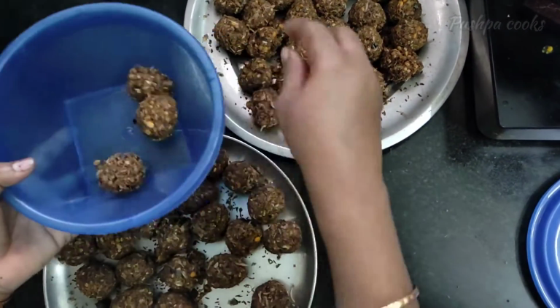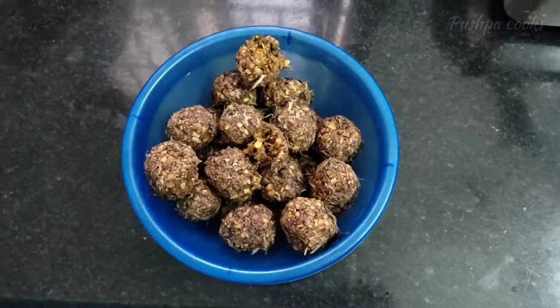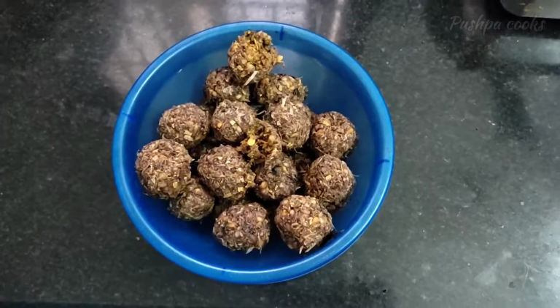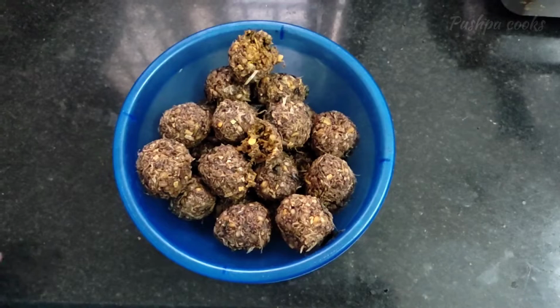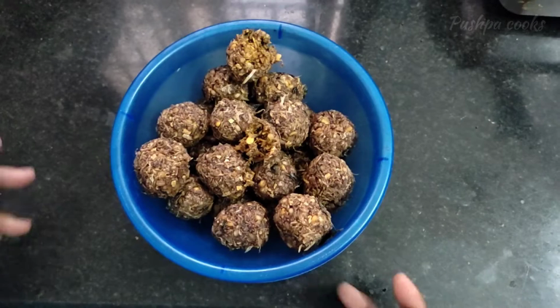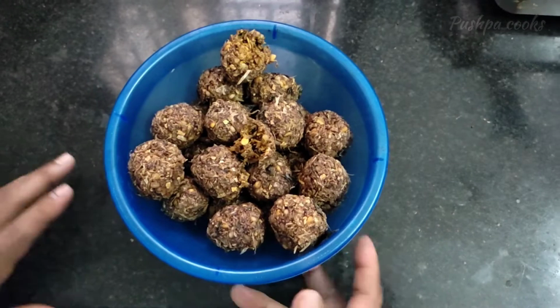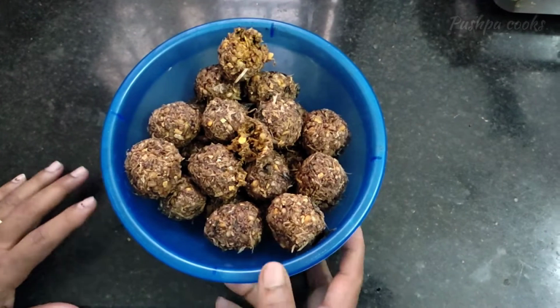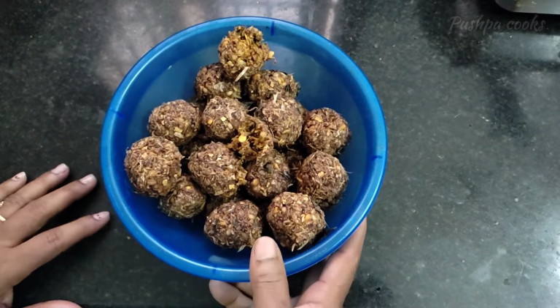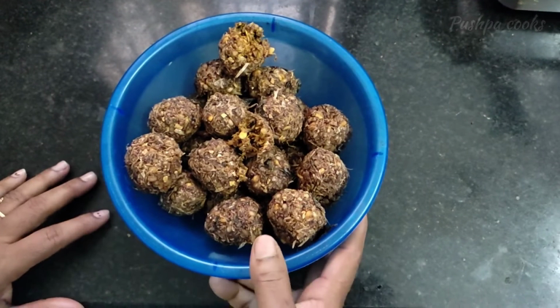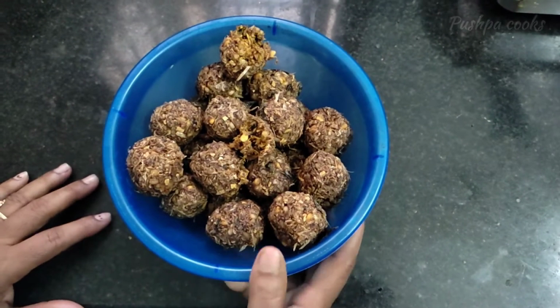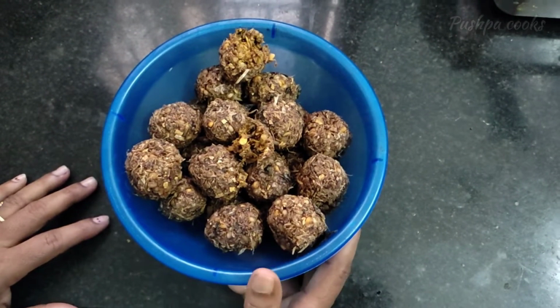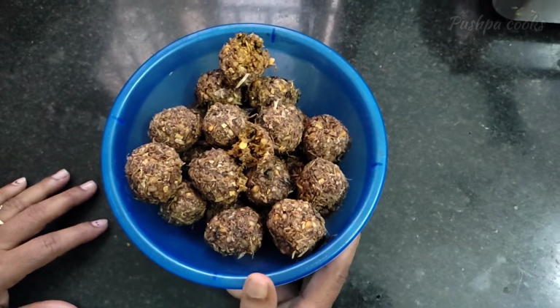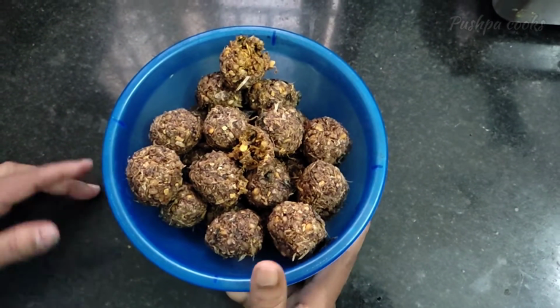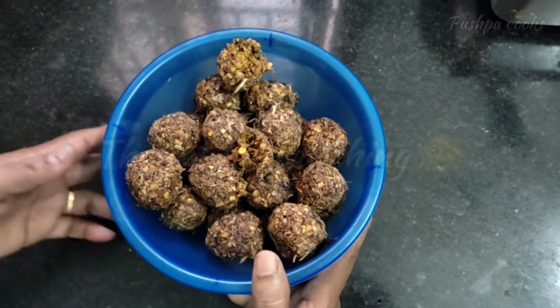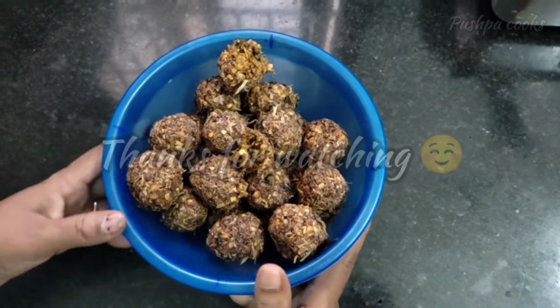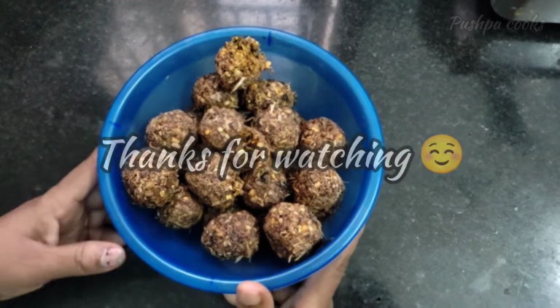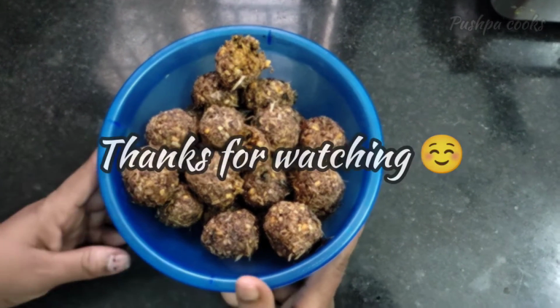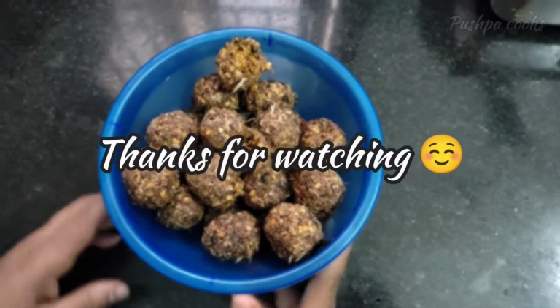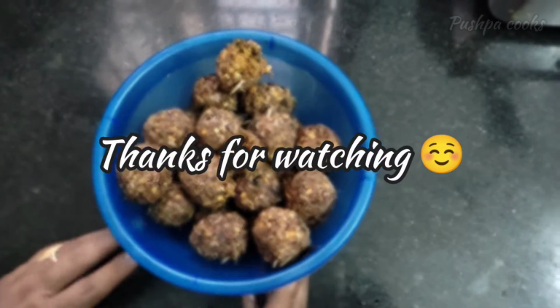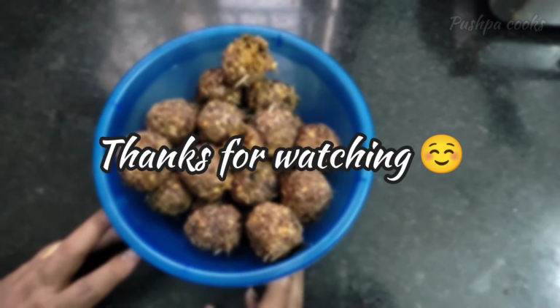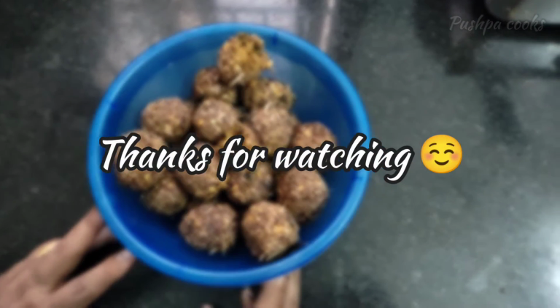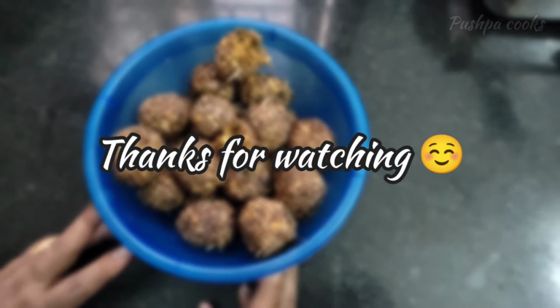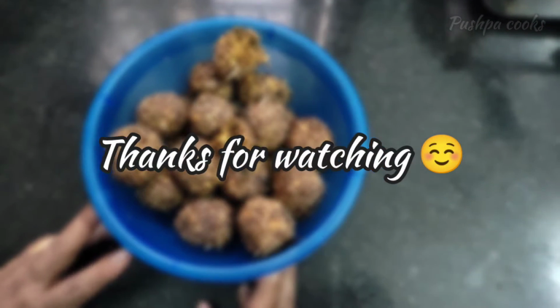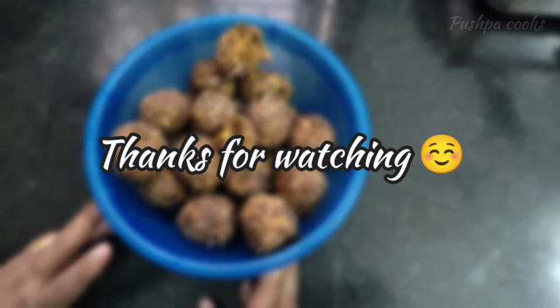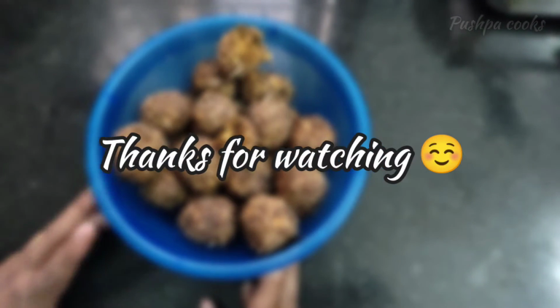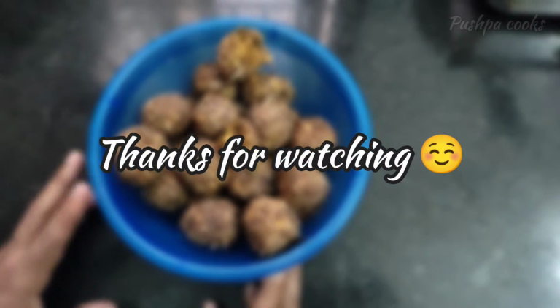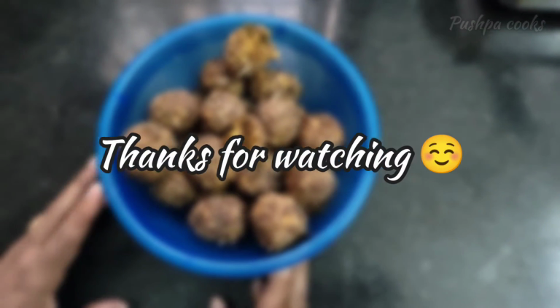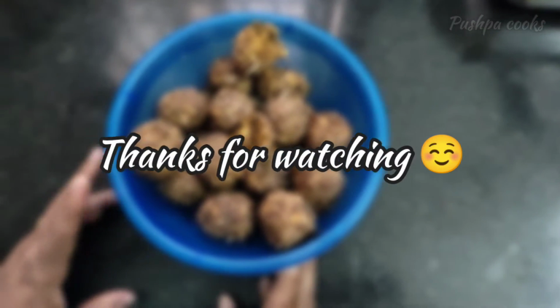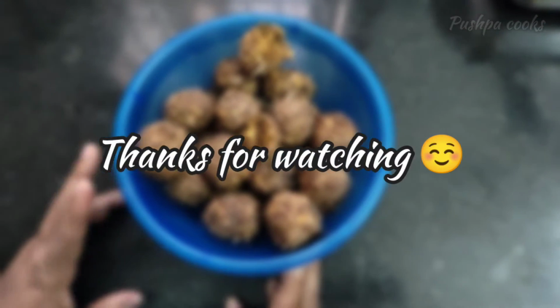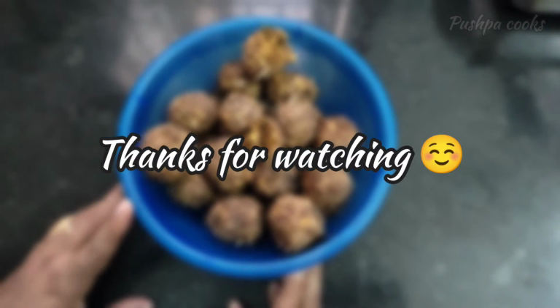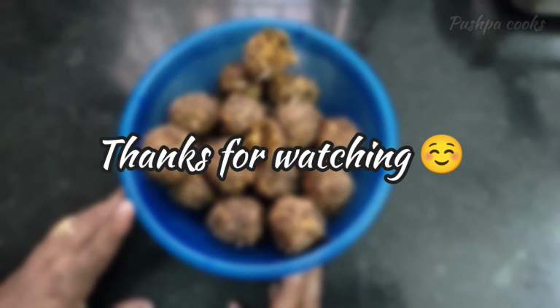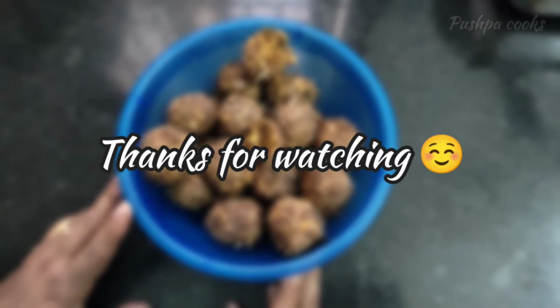If you like this video, please like and share with your friends. See you in the next video.